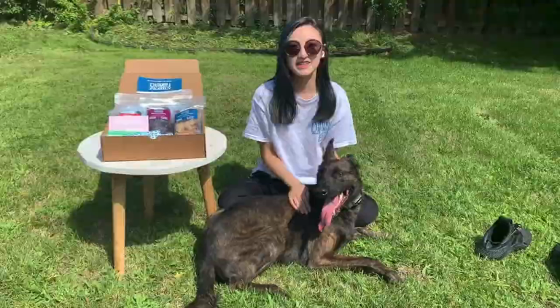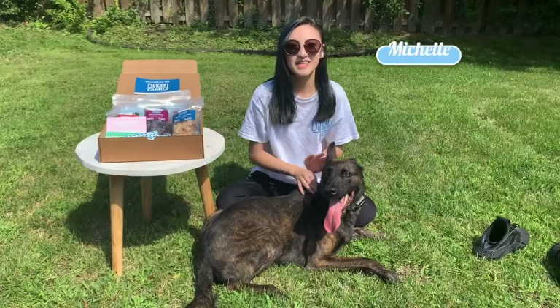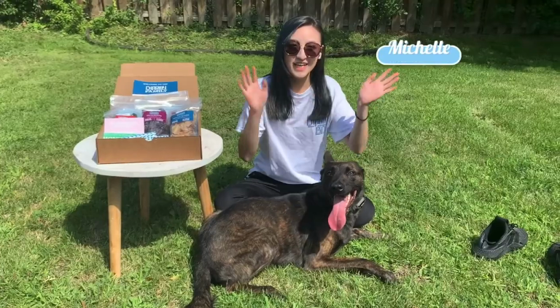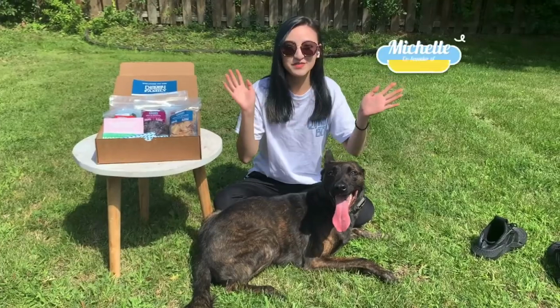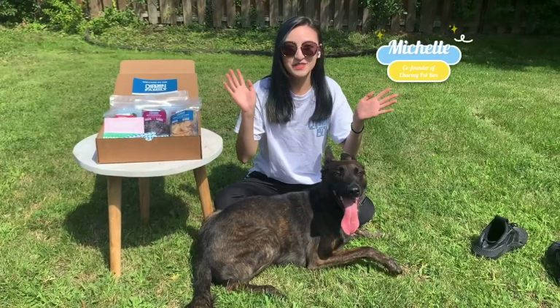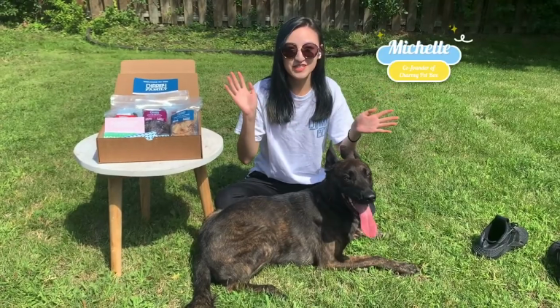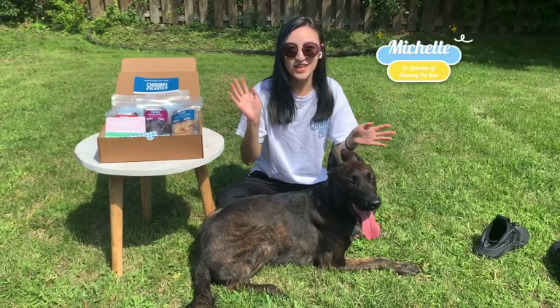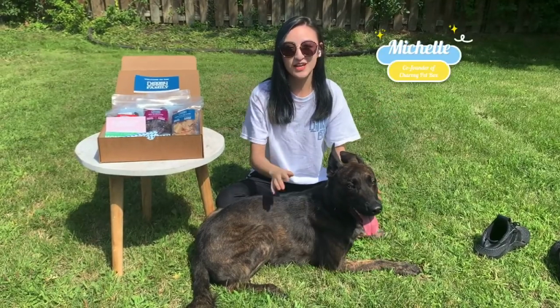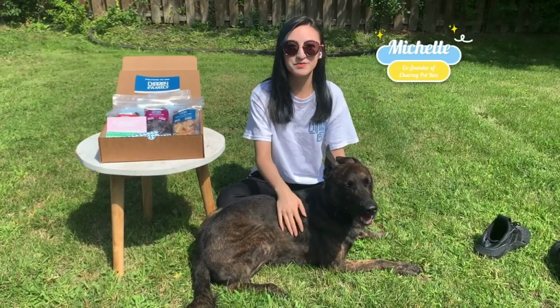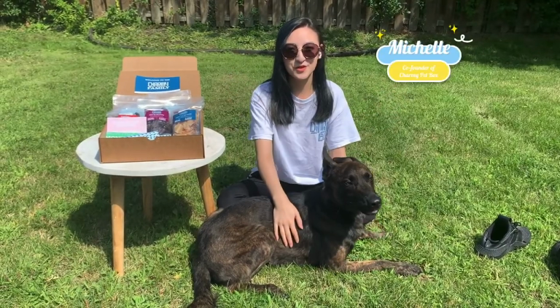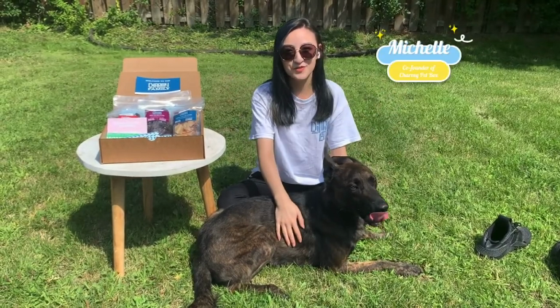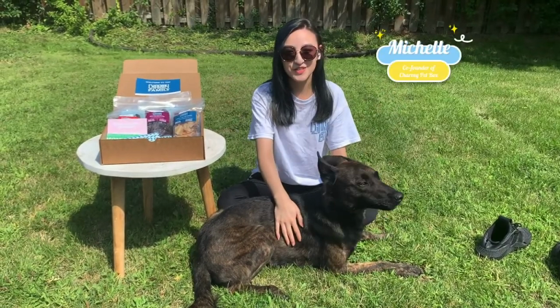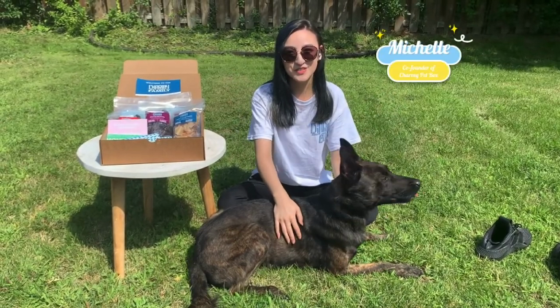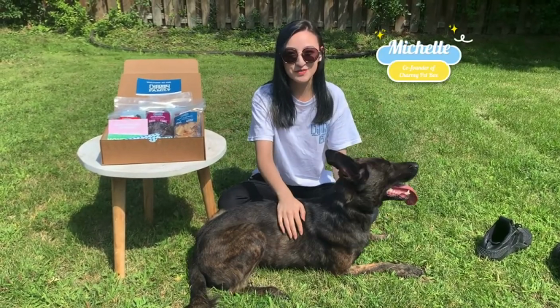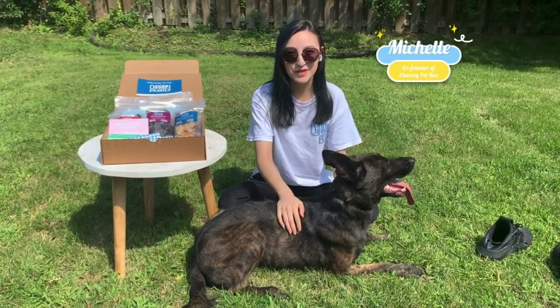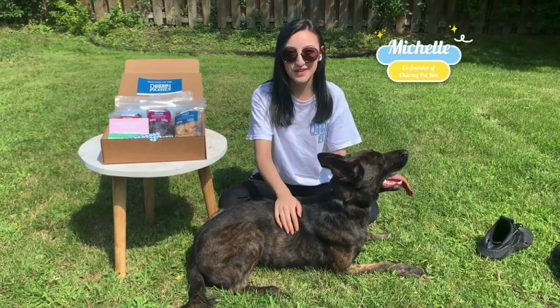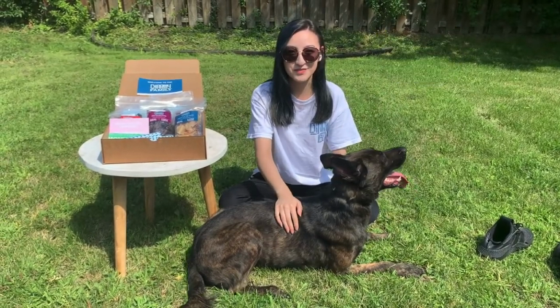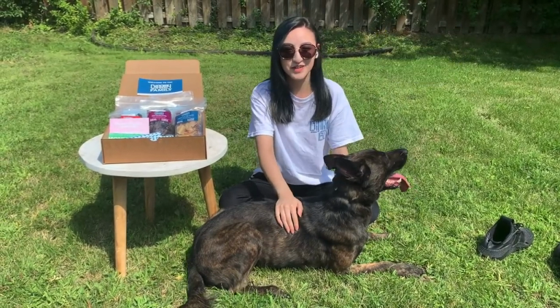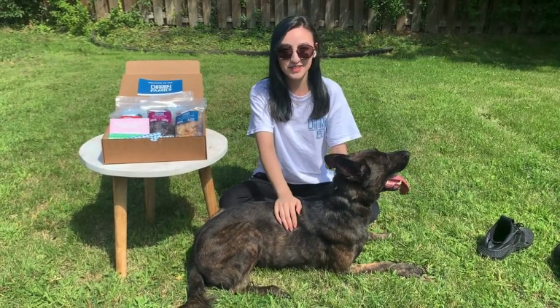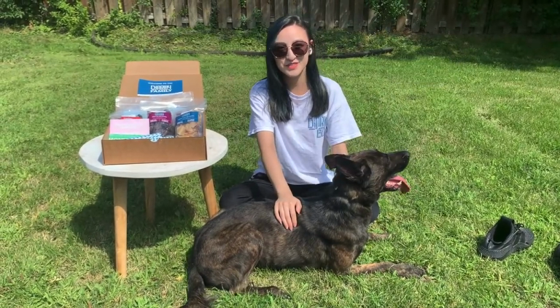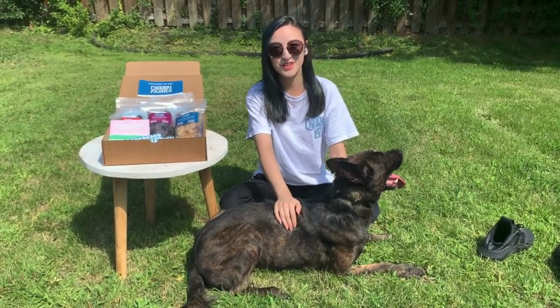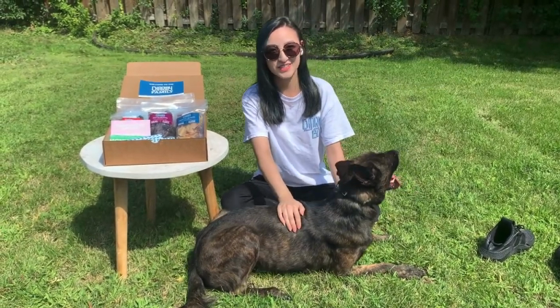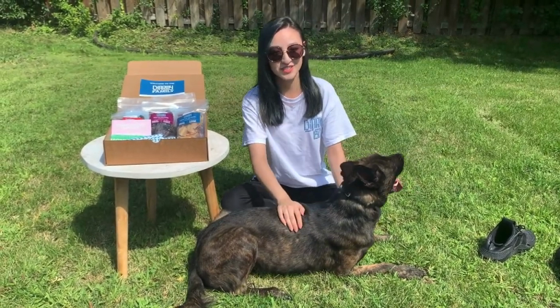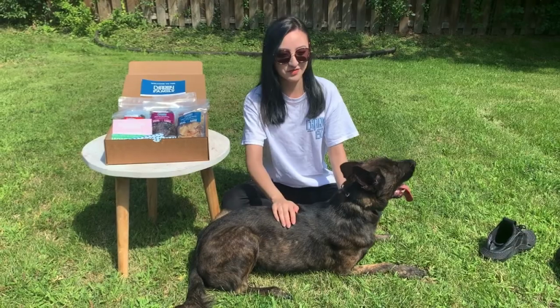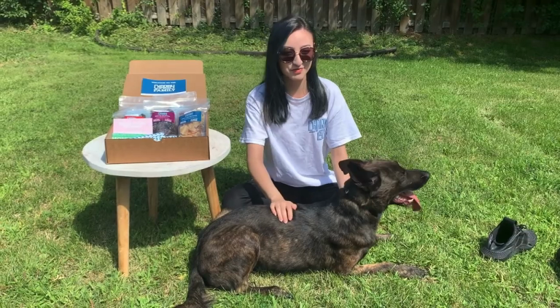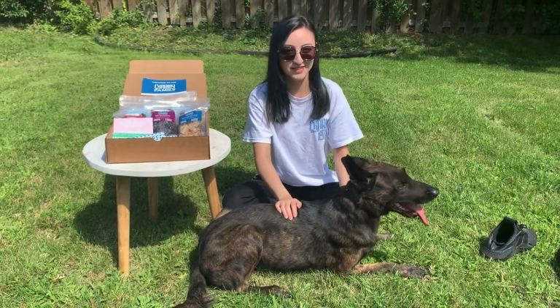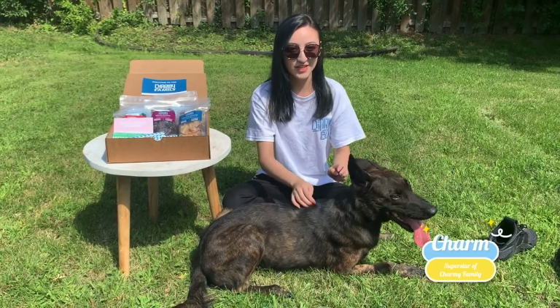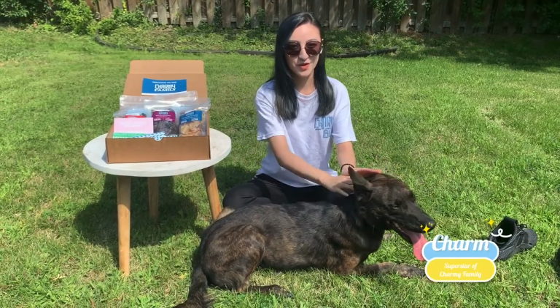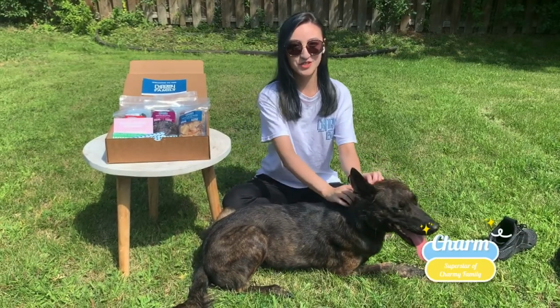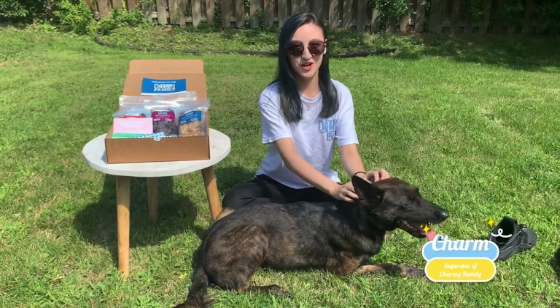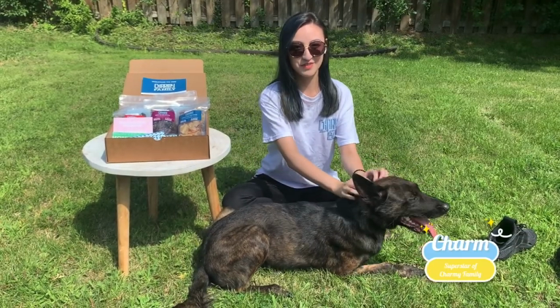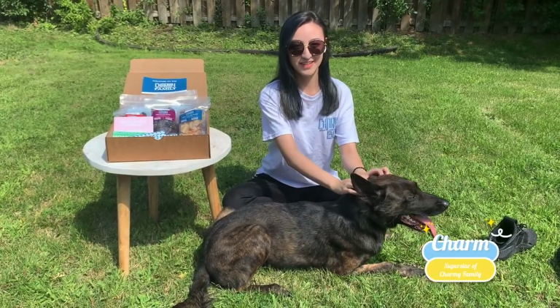Hey guys, my name is Michelle and I'm the co-founder of Charmine Prep Box. Welcome to the August Charmine unboxing with Charmine.